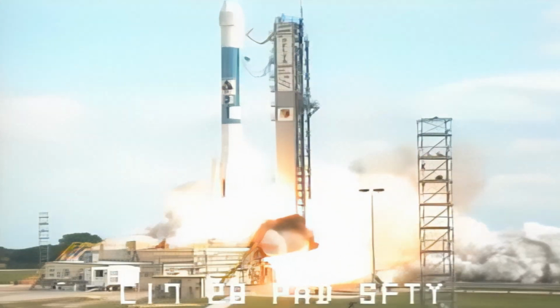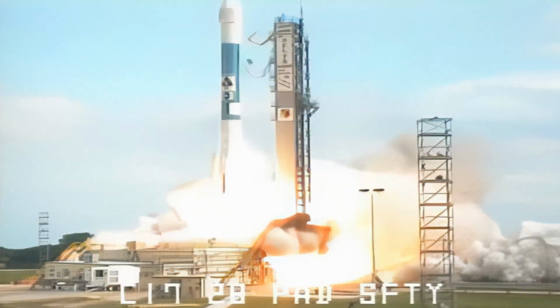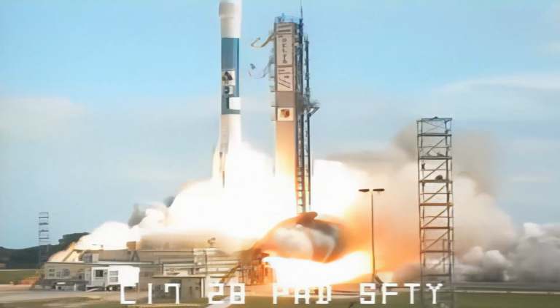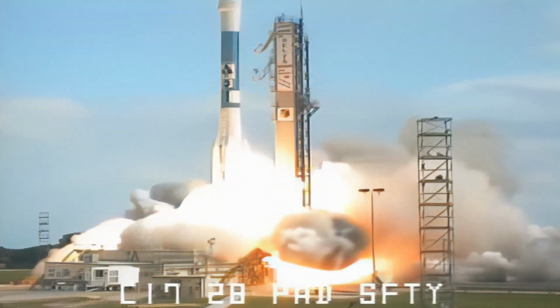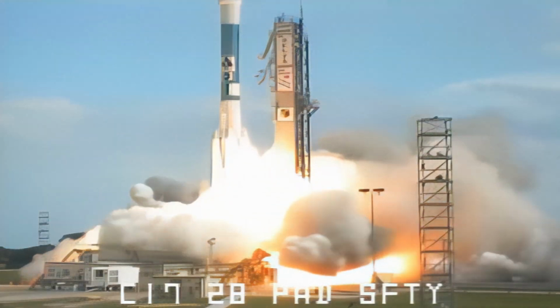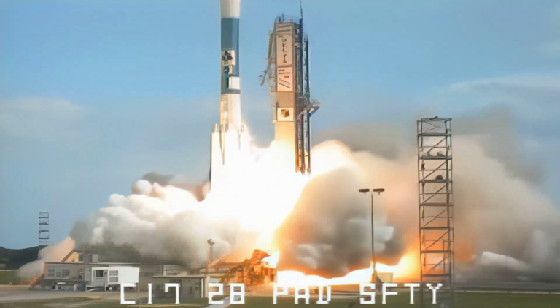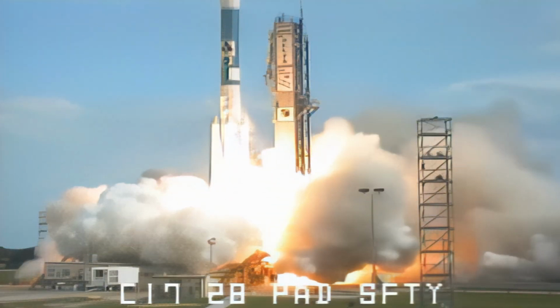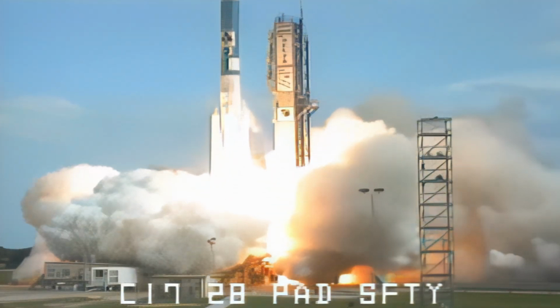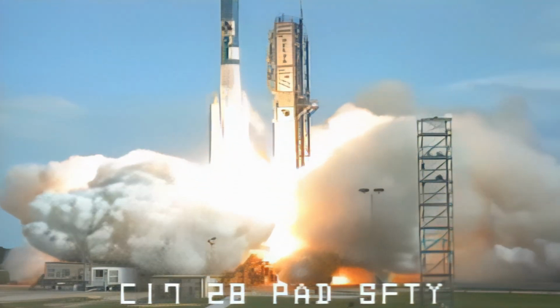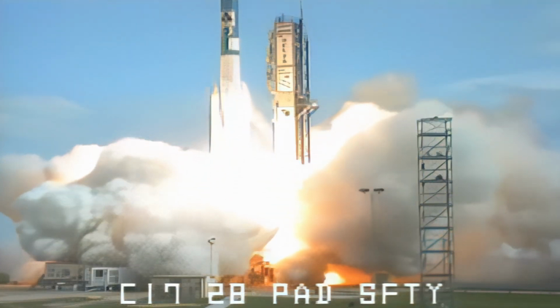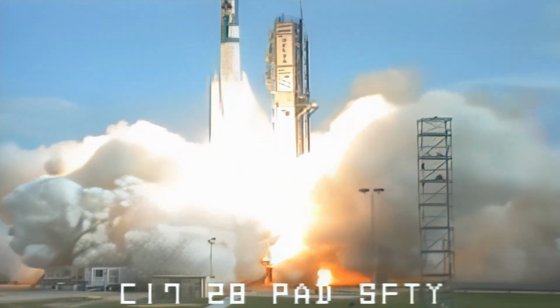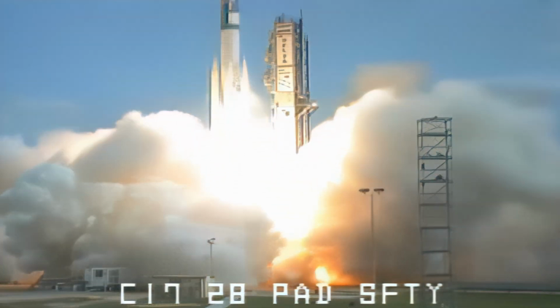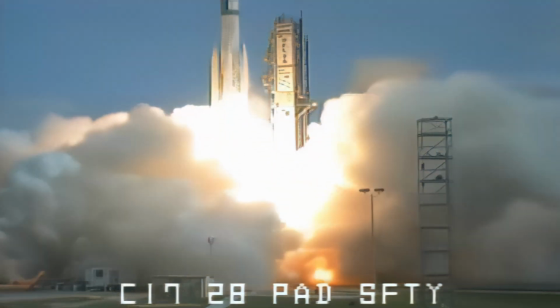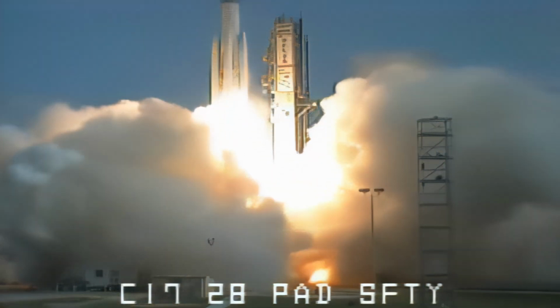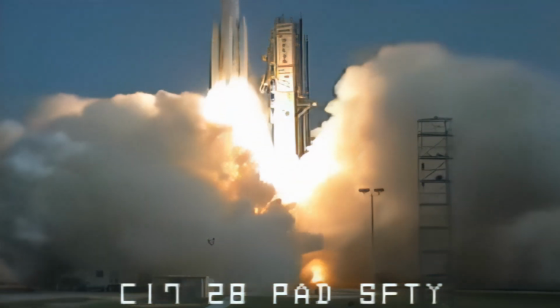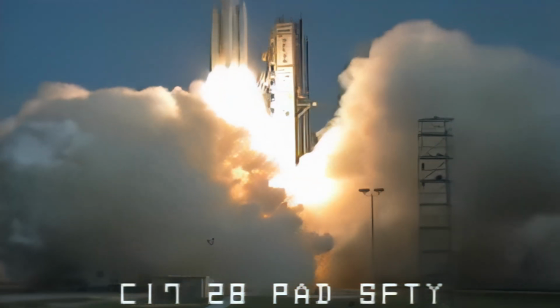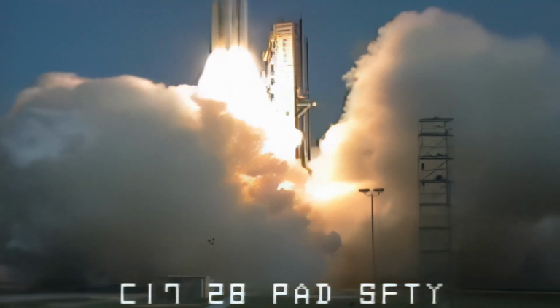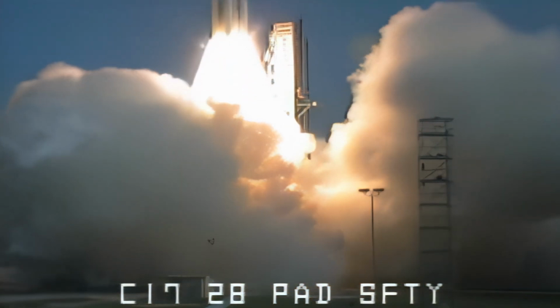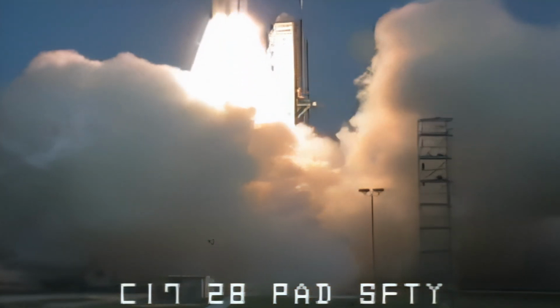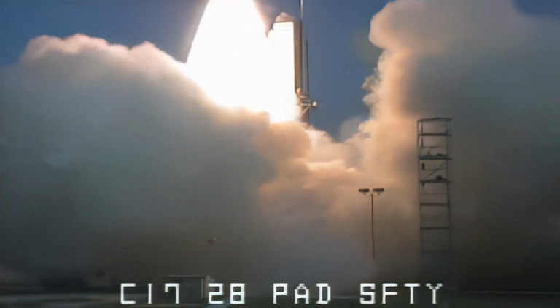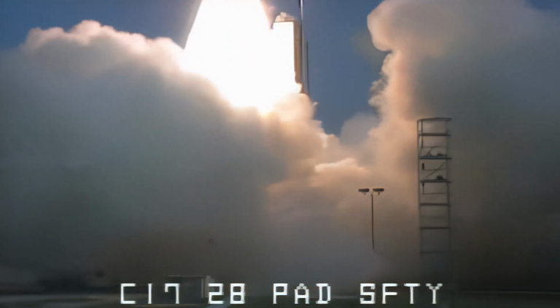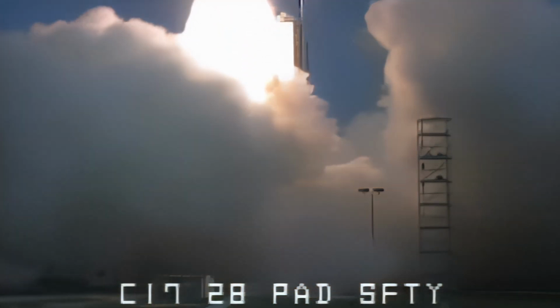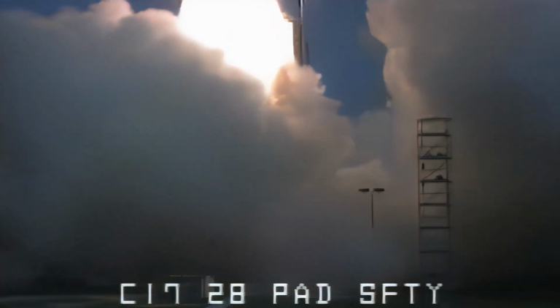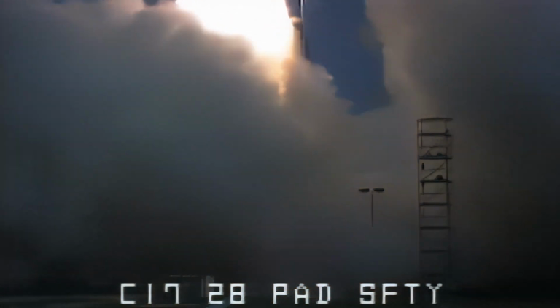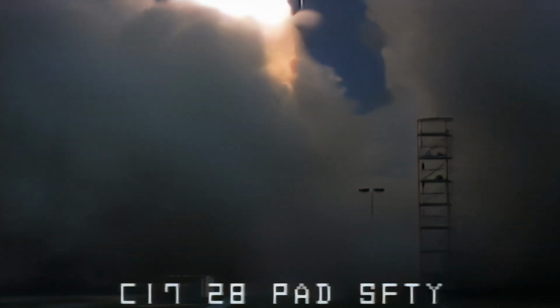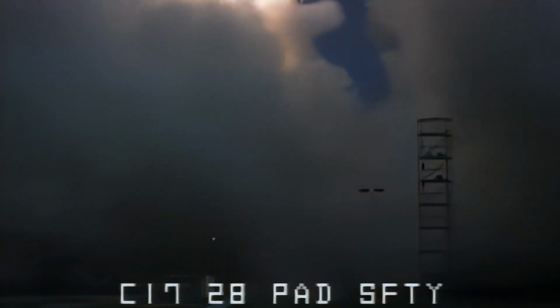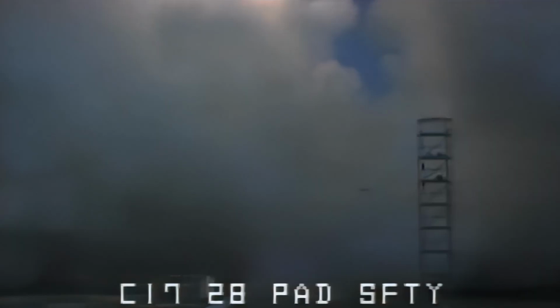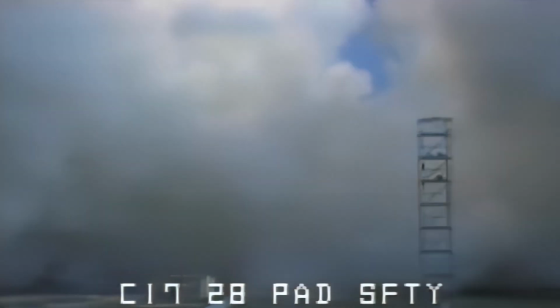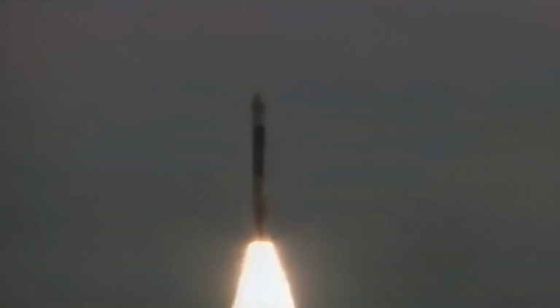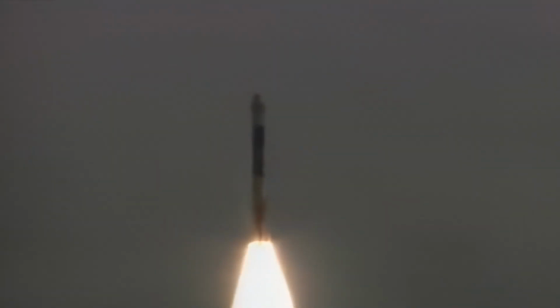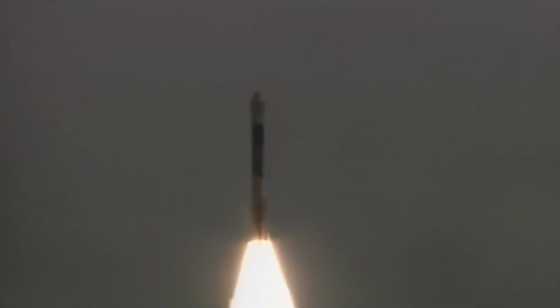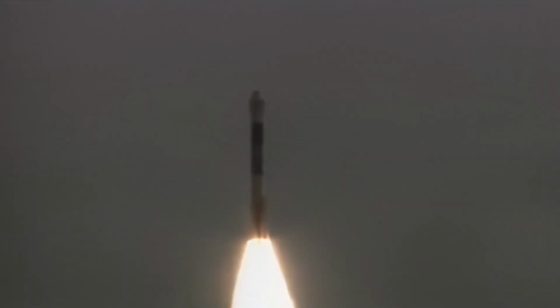We have ignition and we have liftoff of NASA's Mars Climate Orbiter.